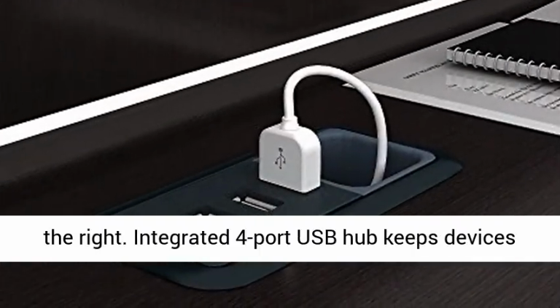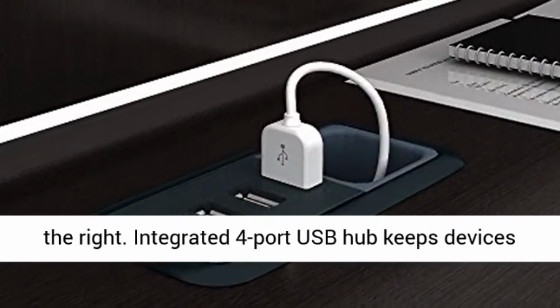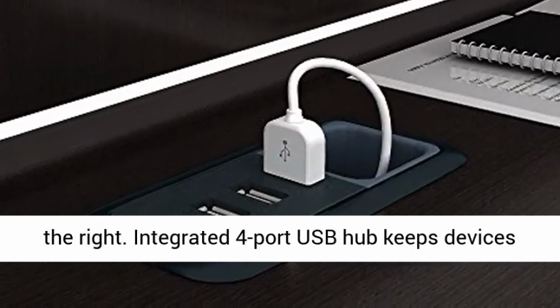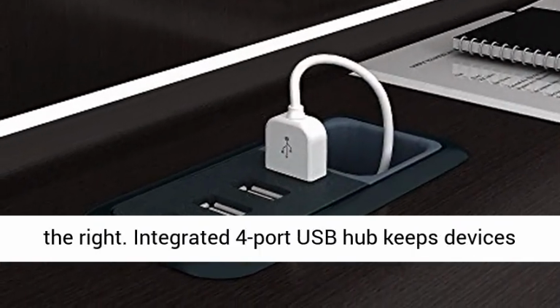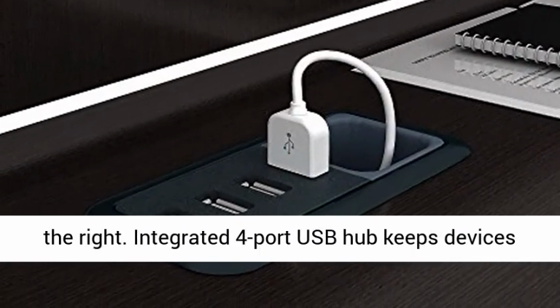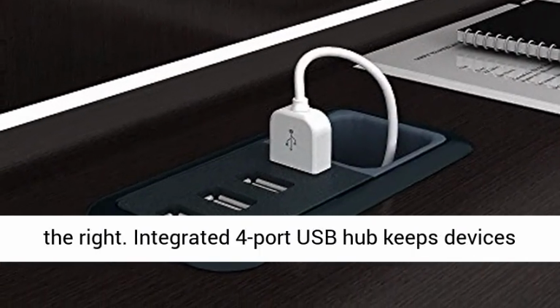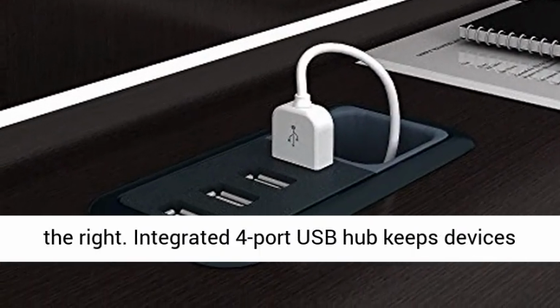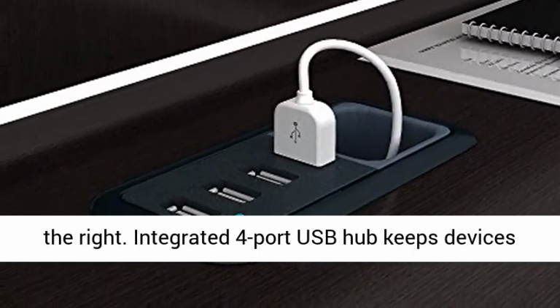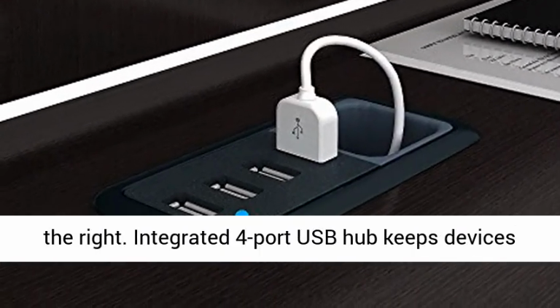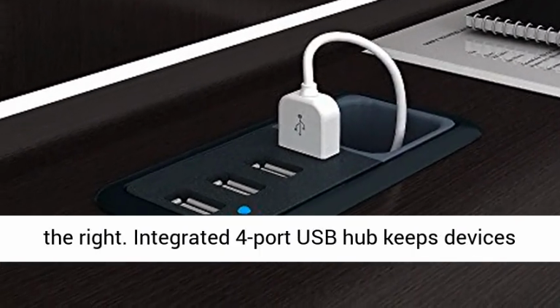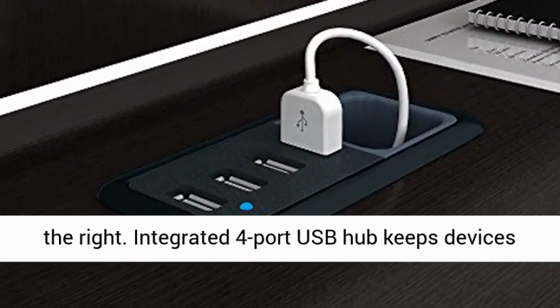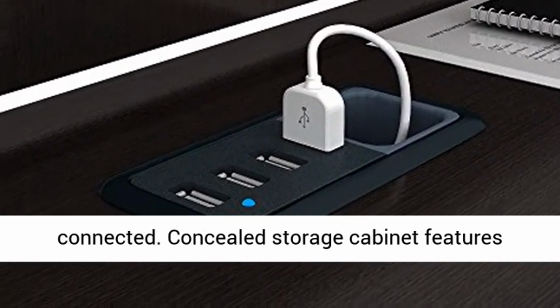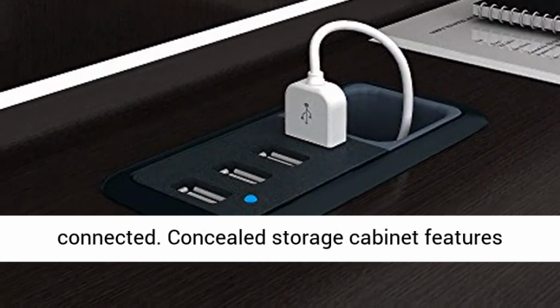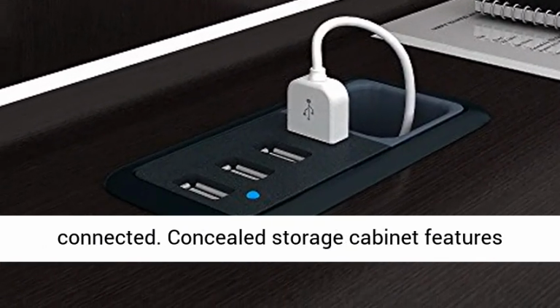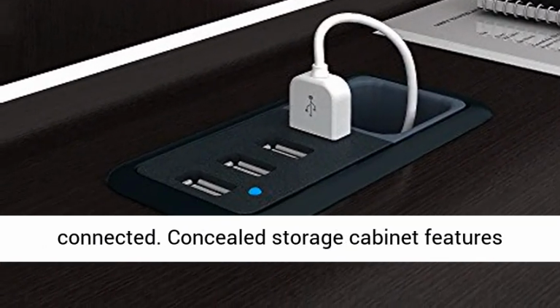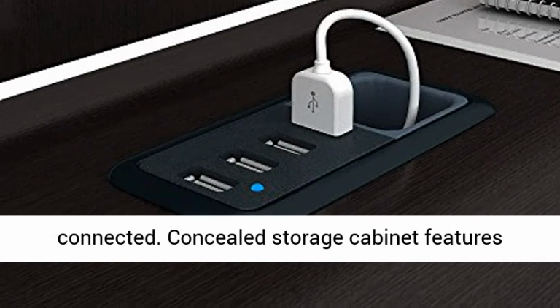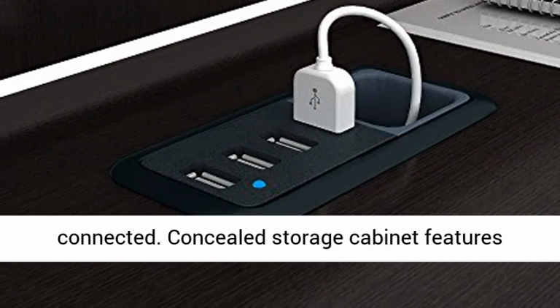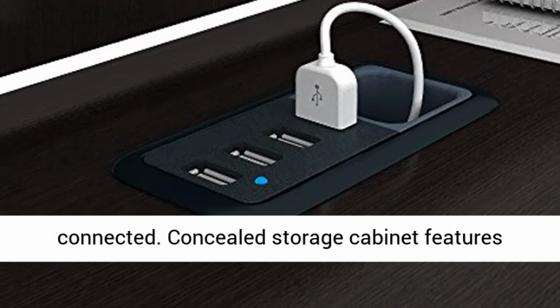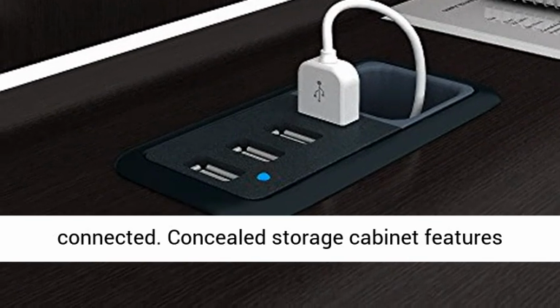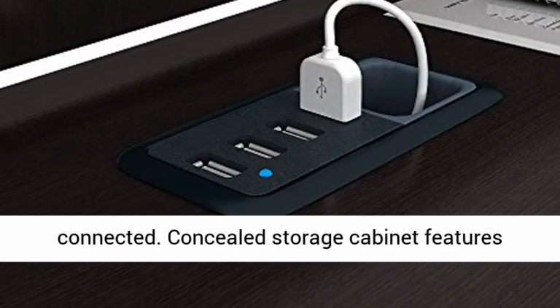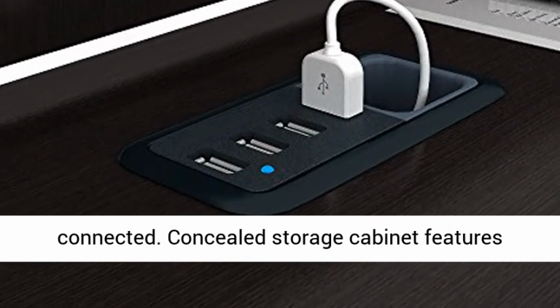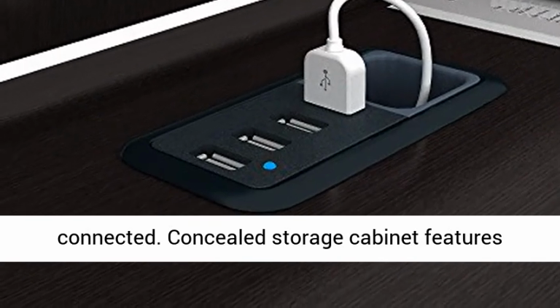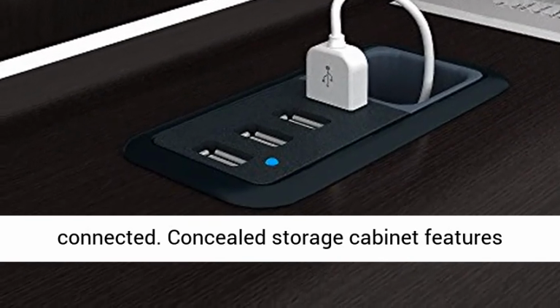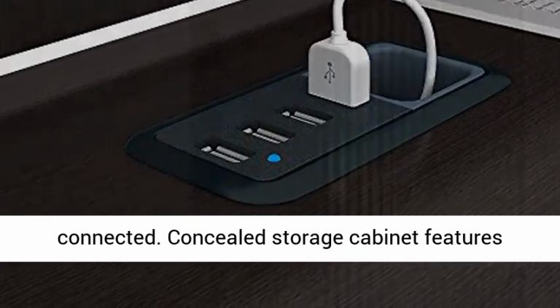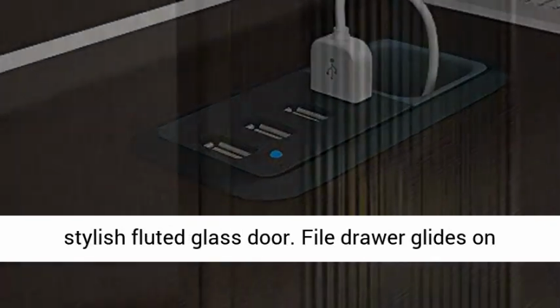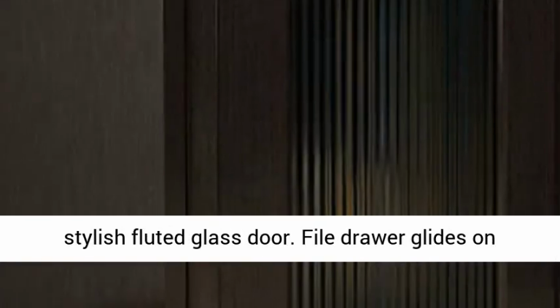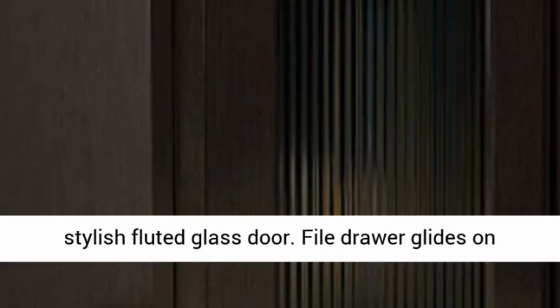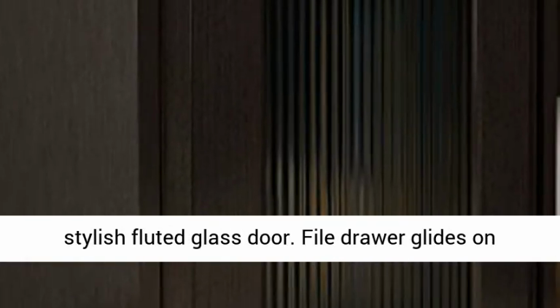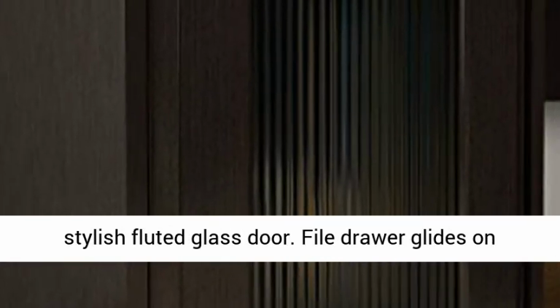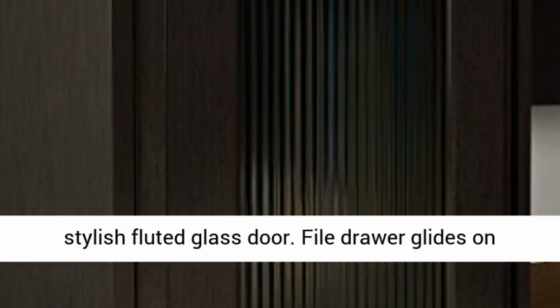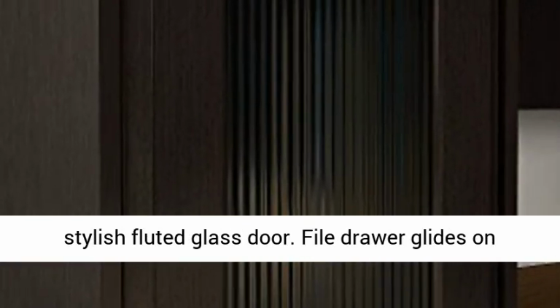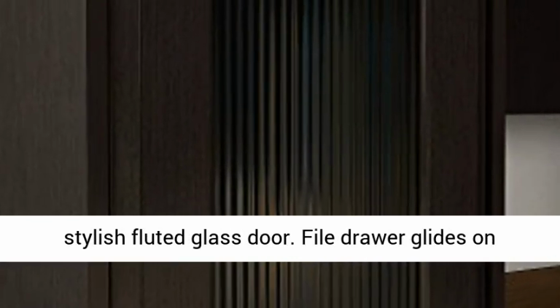An integrated 4-port USB hub keeps devices connected. The concealed storage cabinet features a stylish fluted glass door.